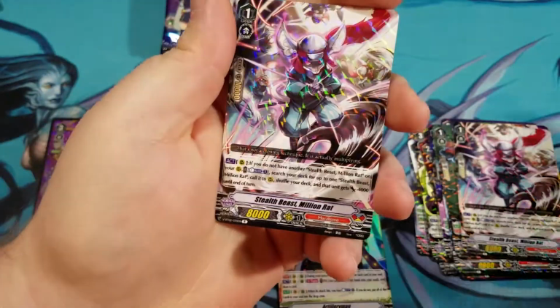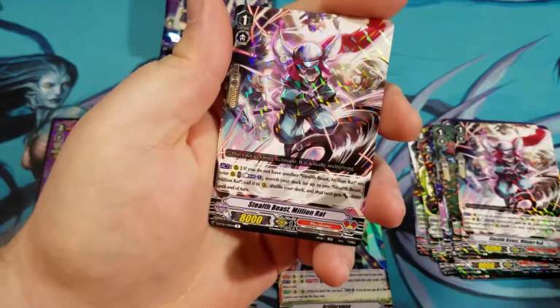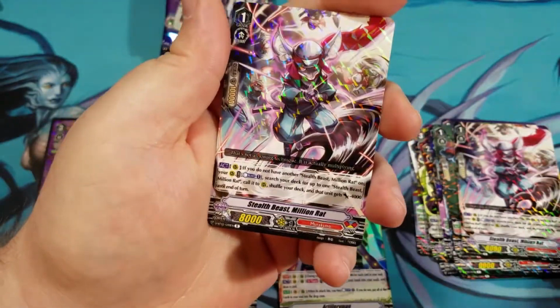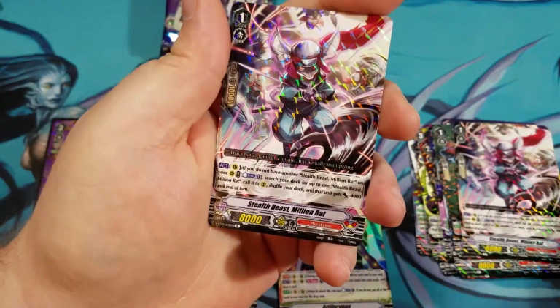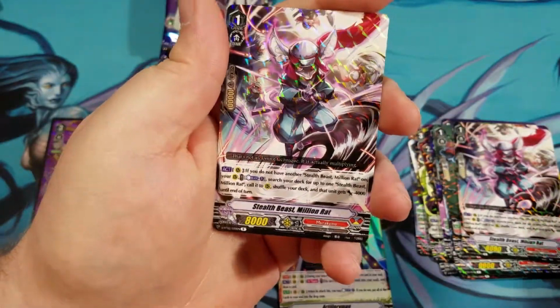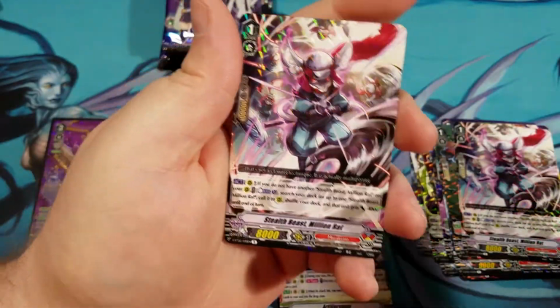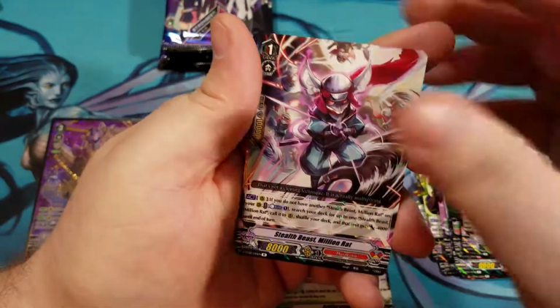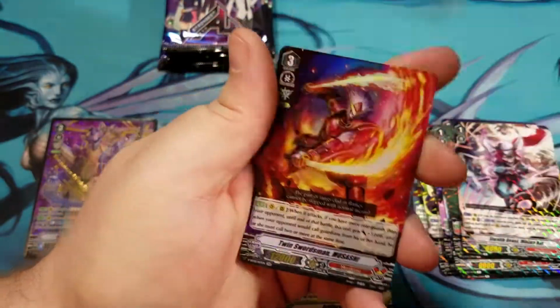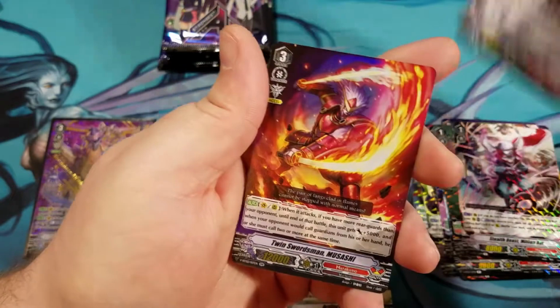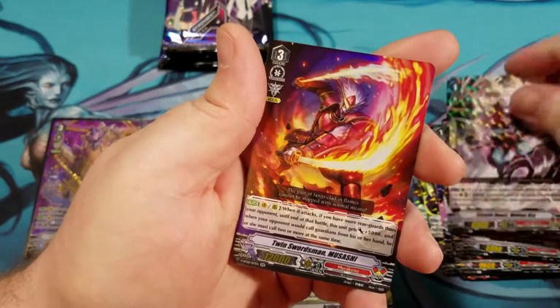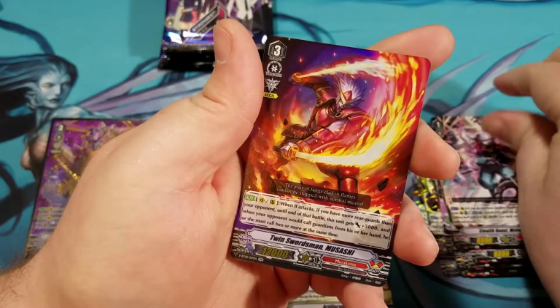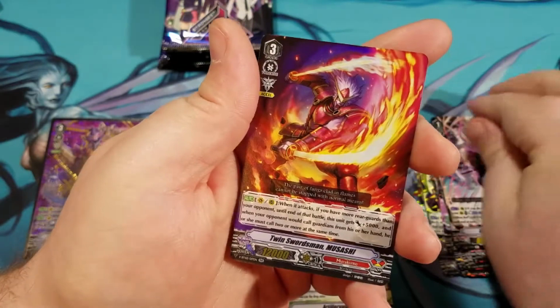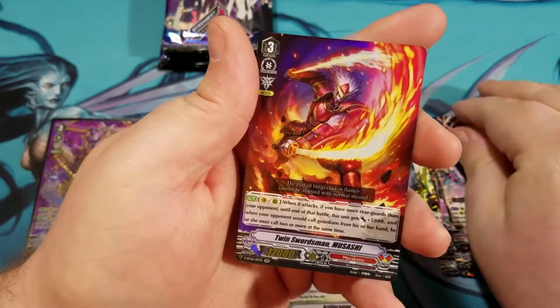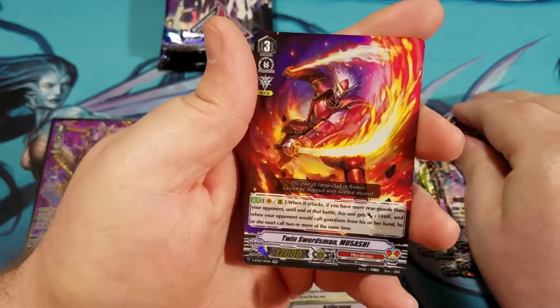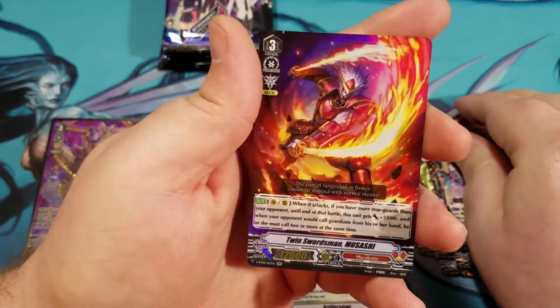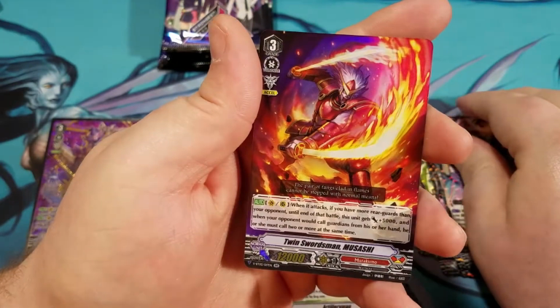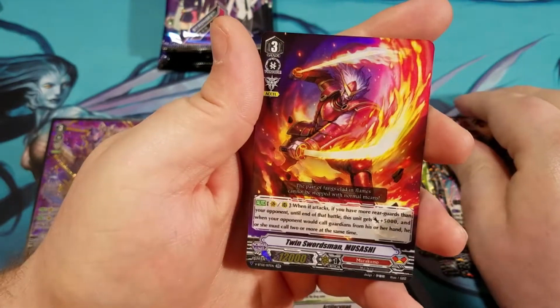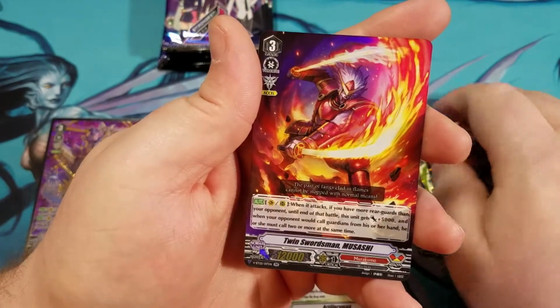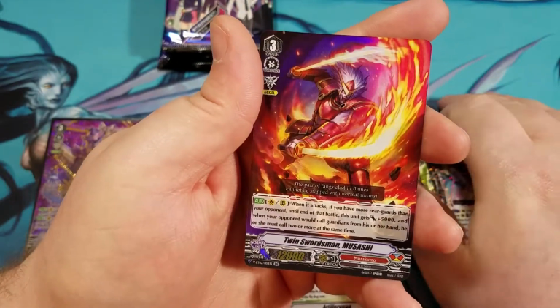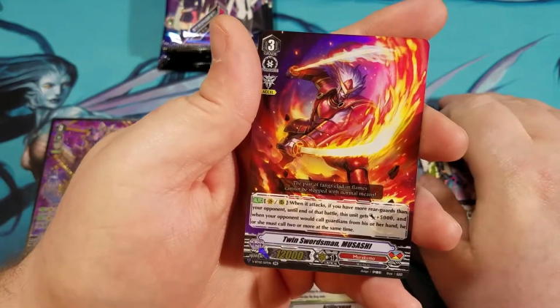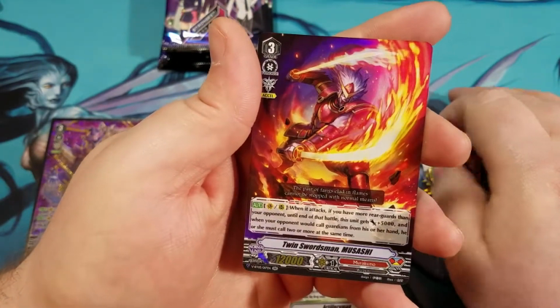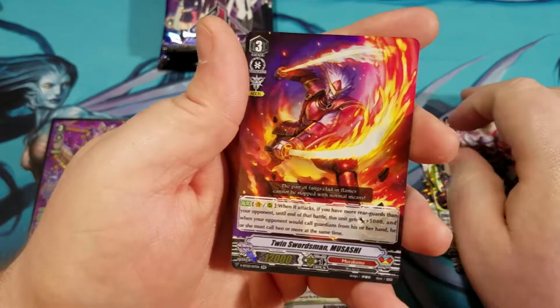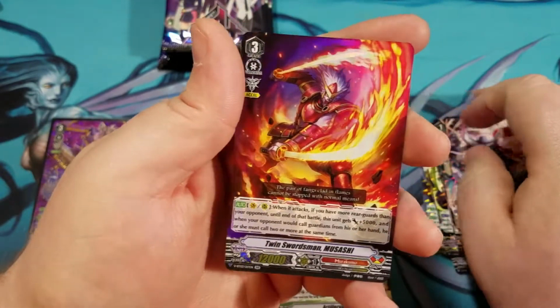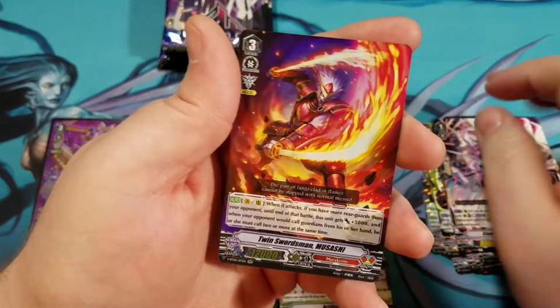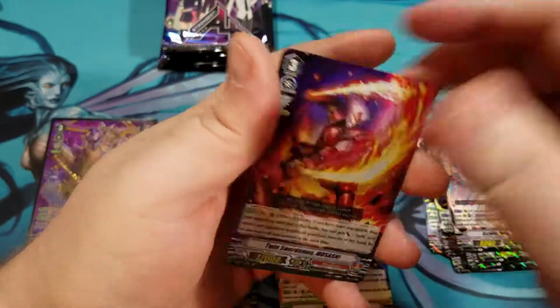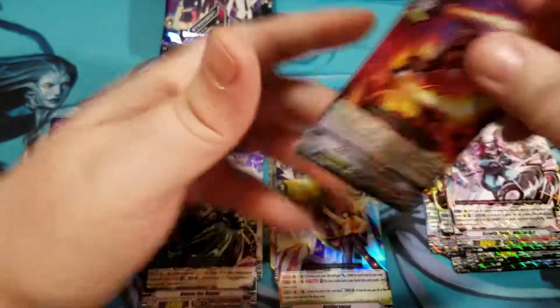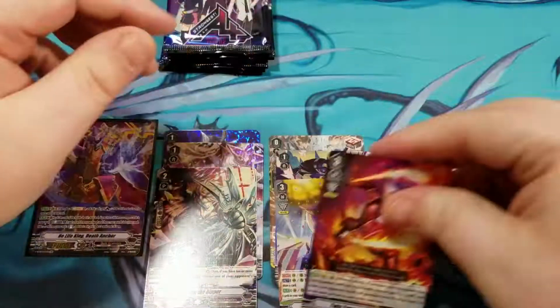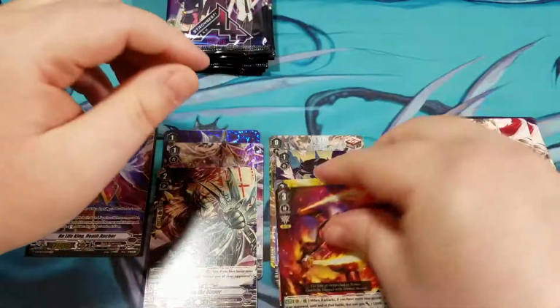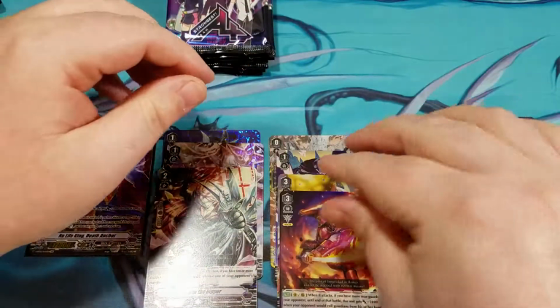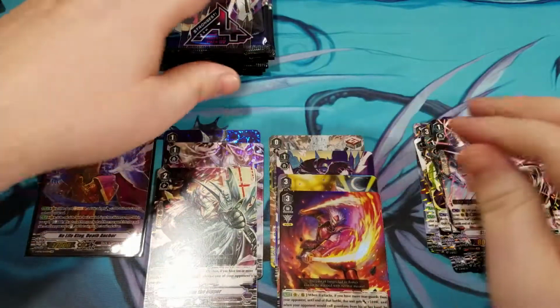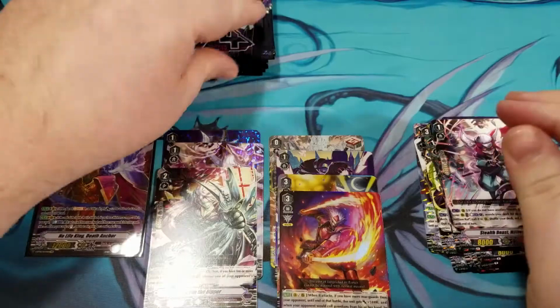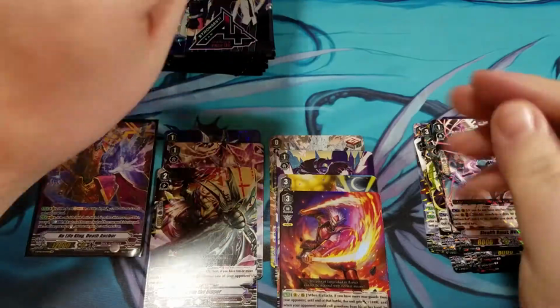Next up we got Stealth Beast Million Rat and double rare Twin Swordsman Musashi.